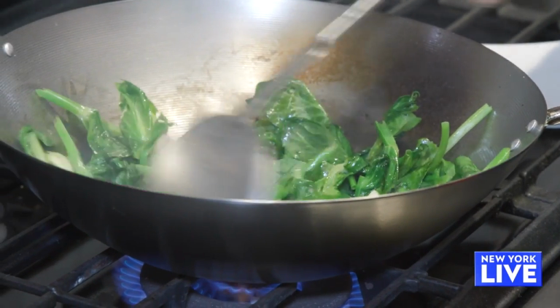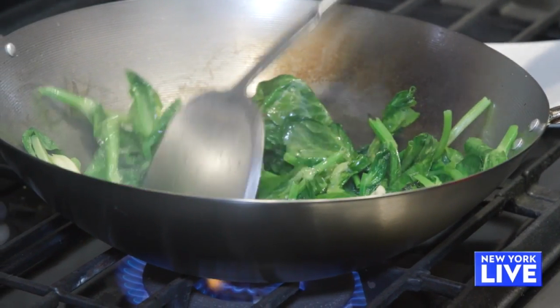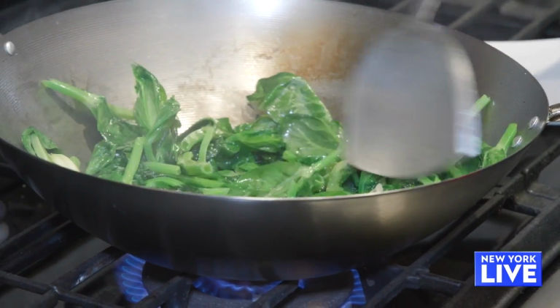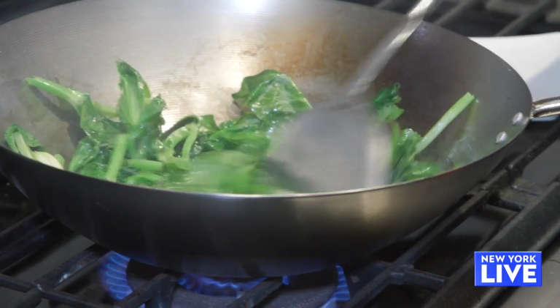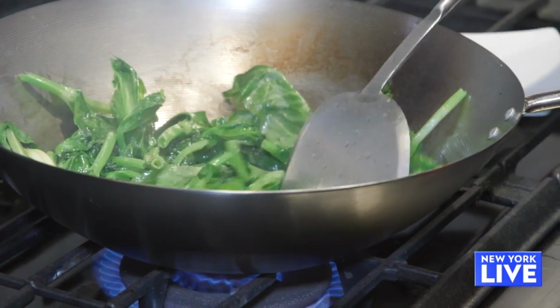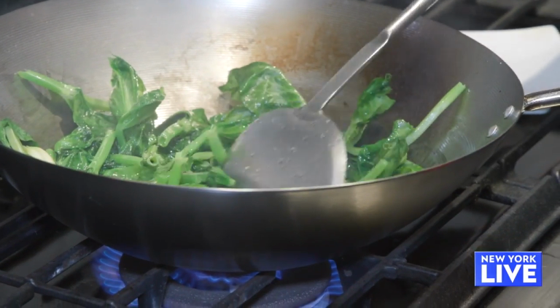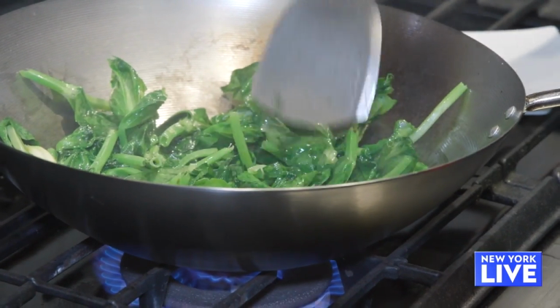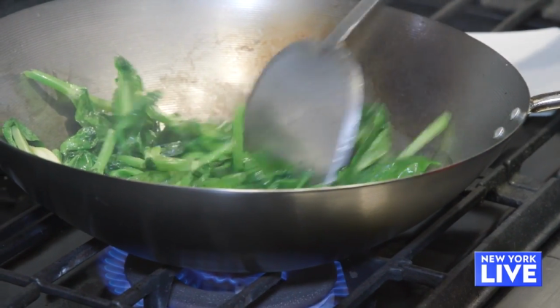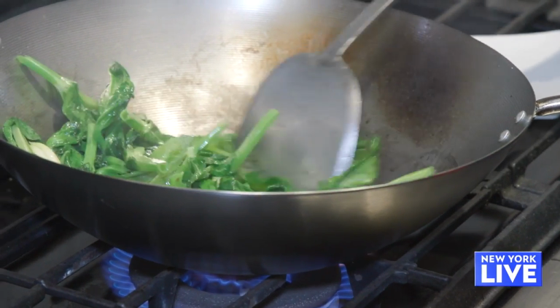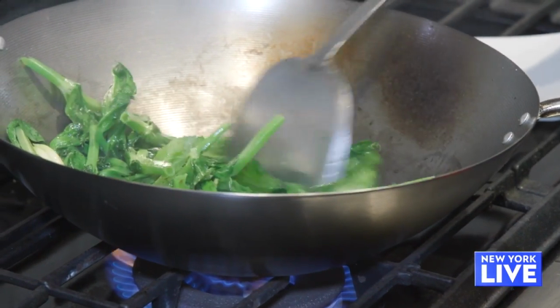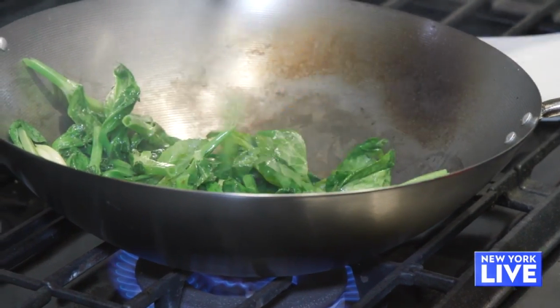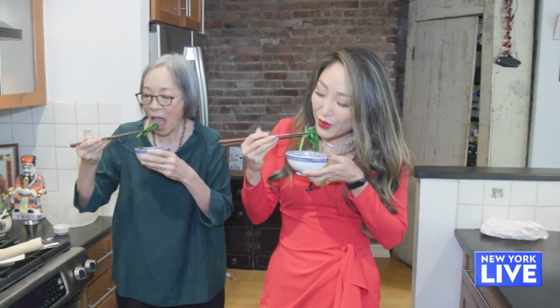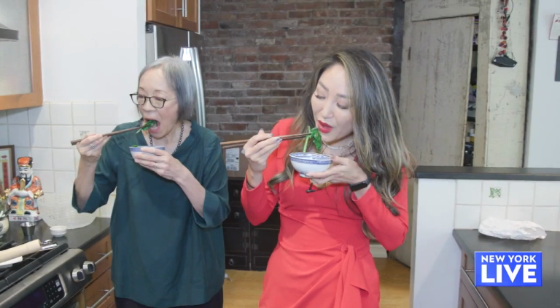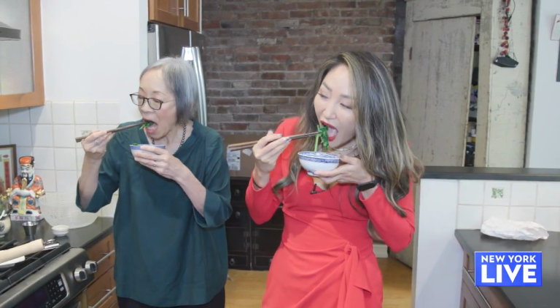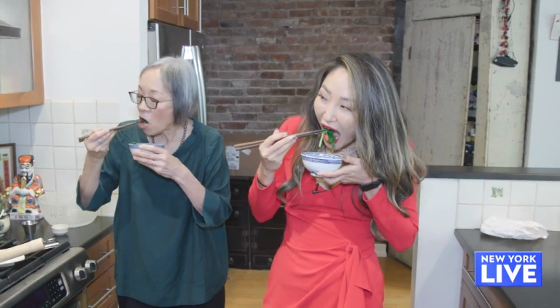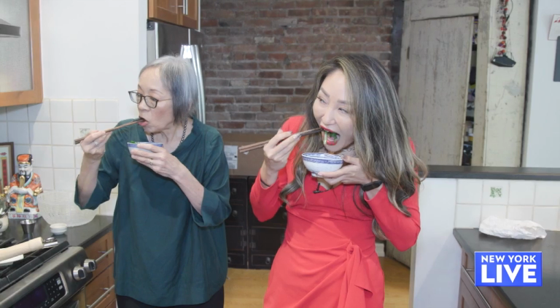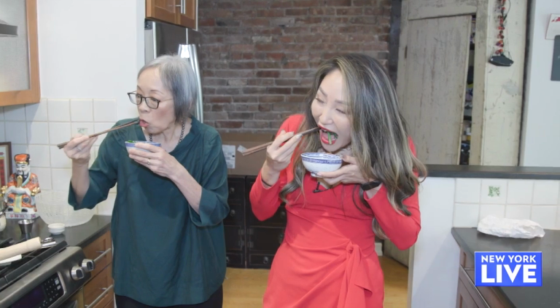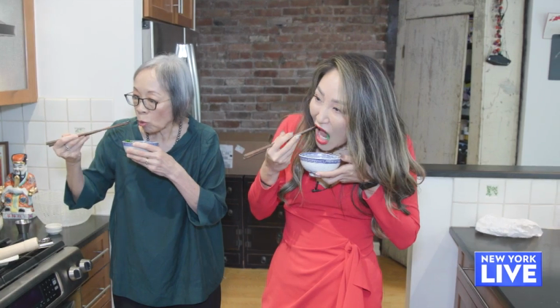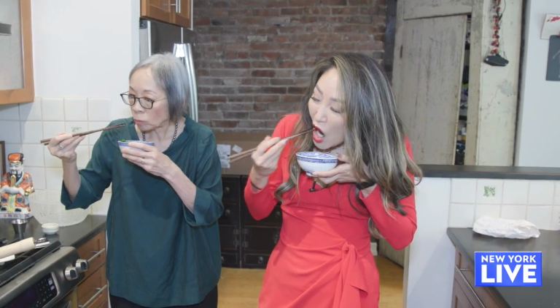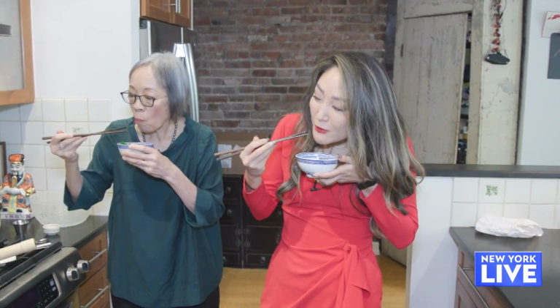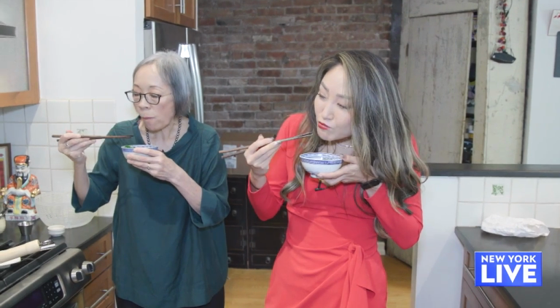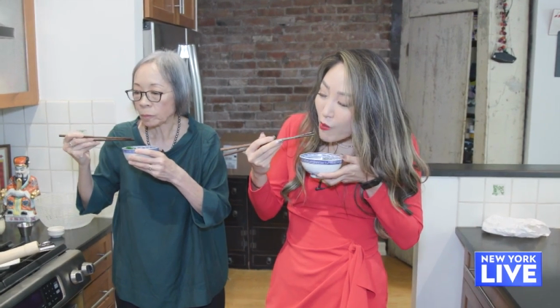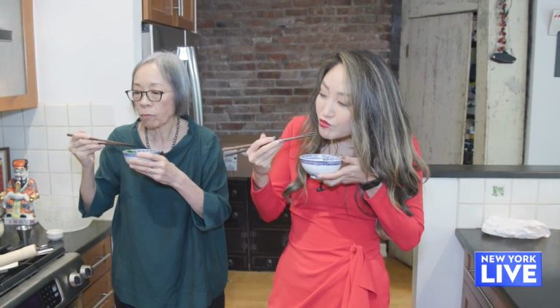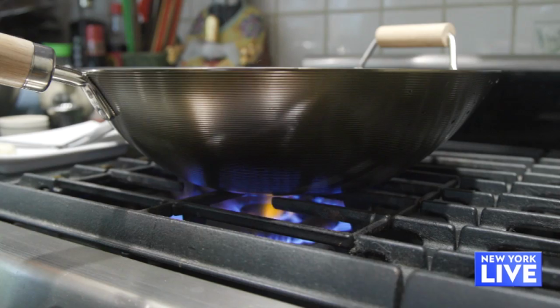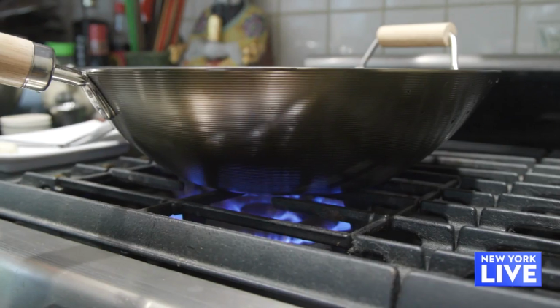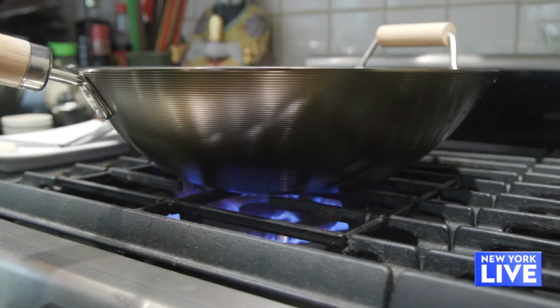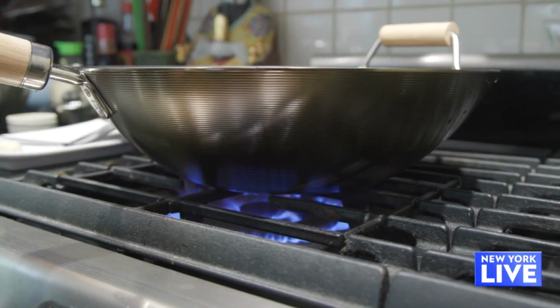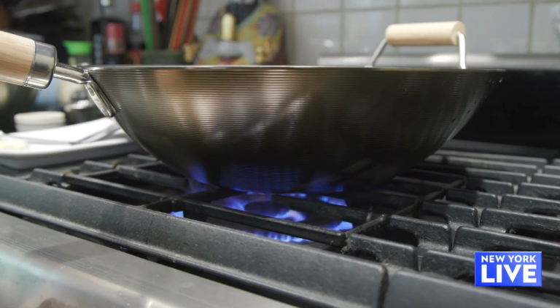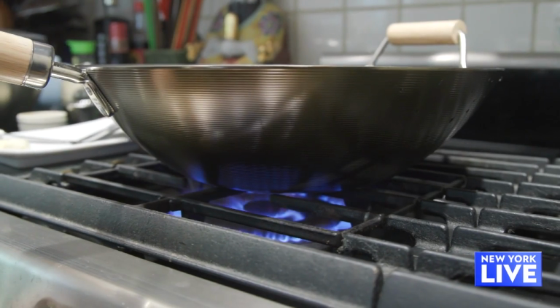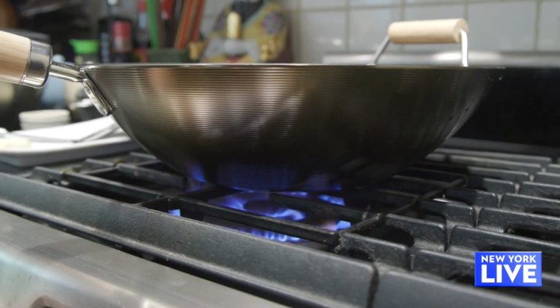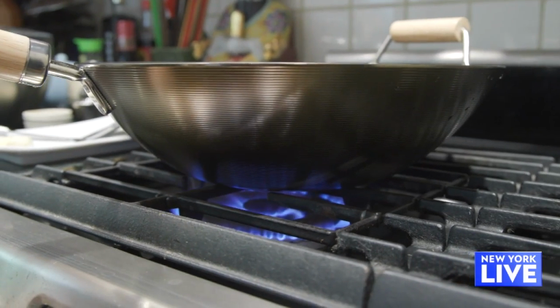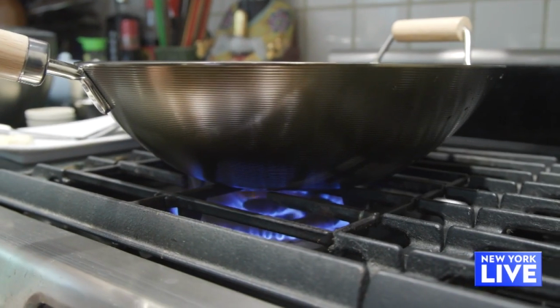The greens are just perfect. Walk your way over and get a wok.